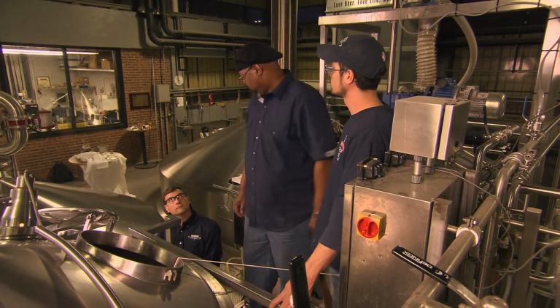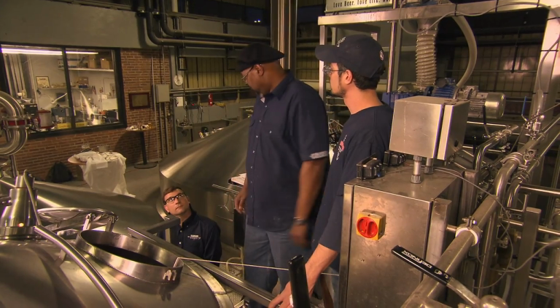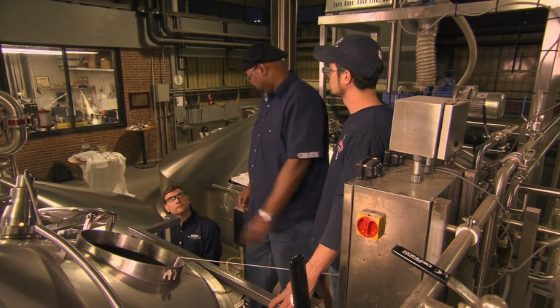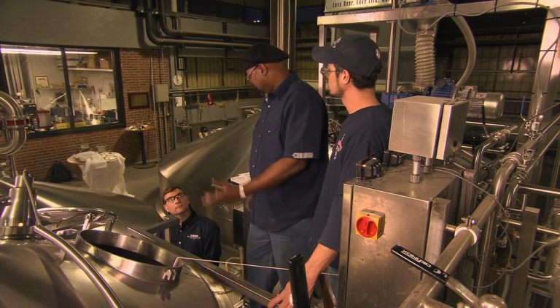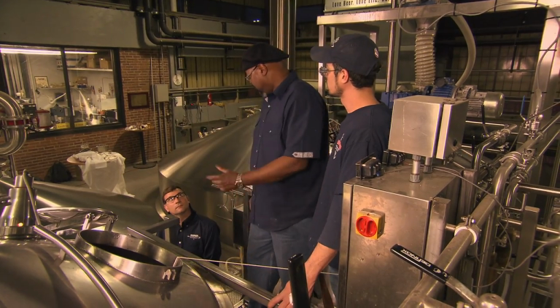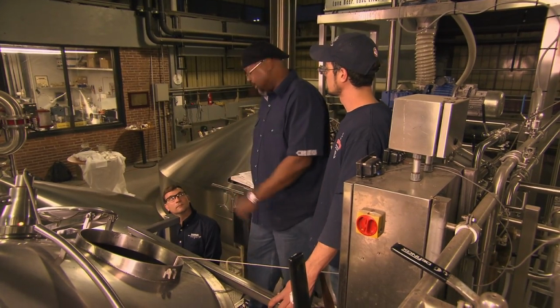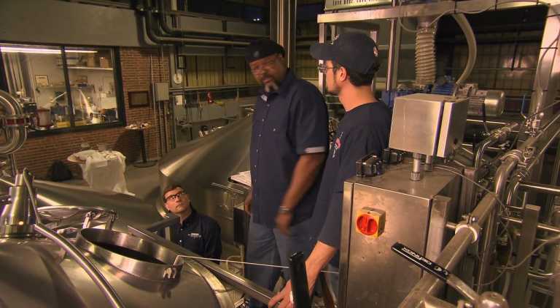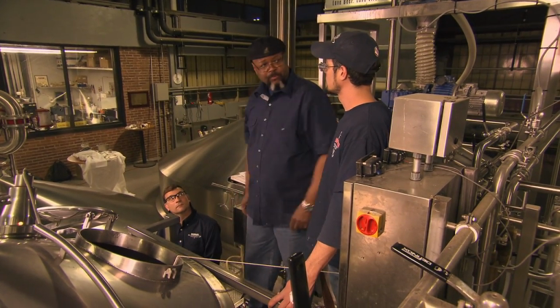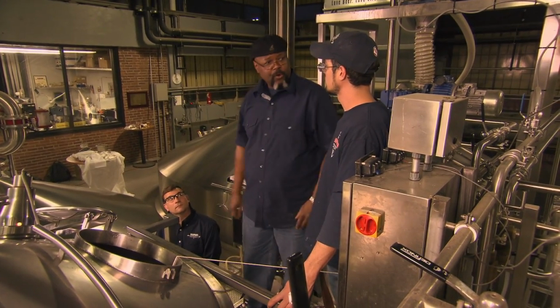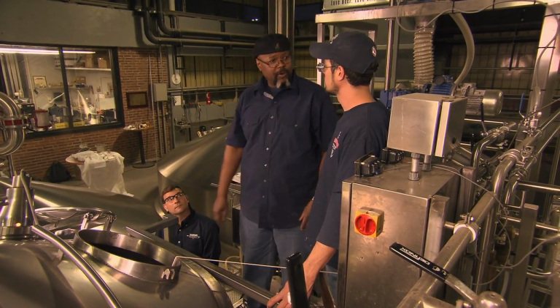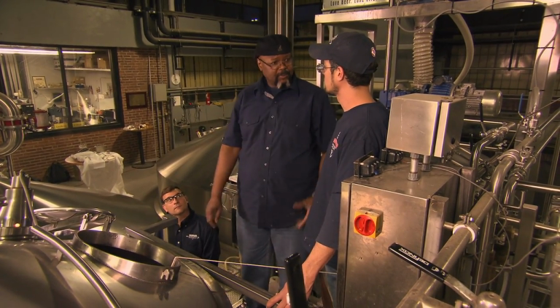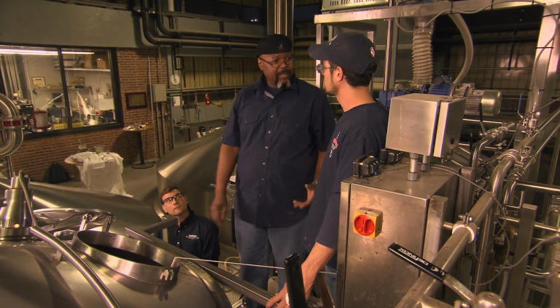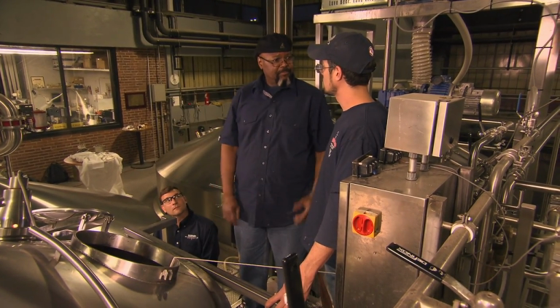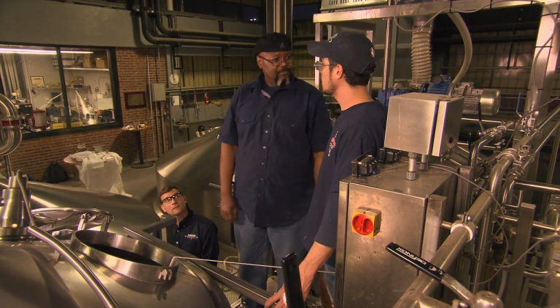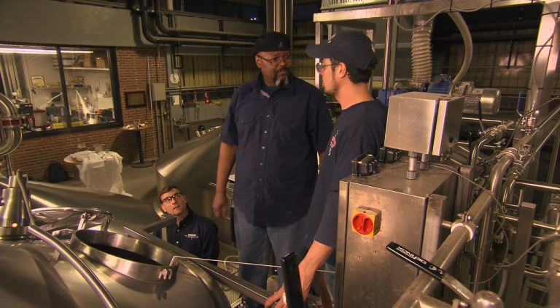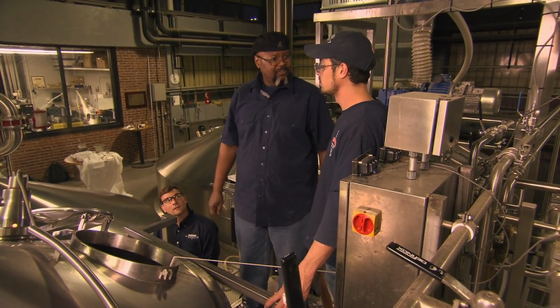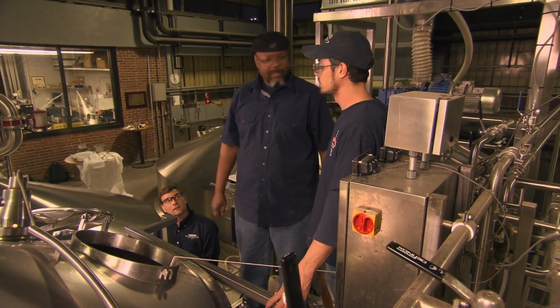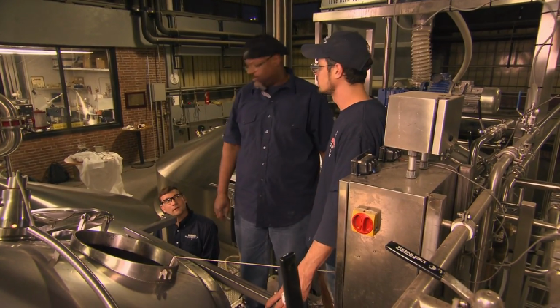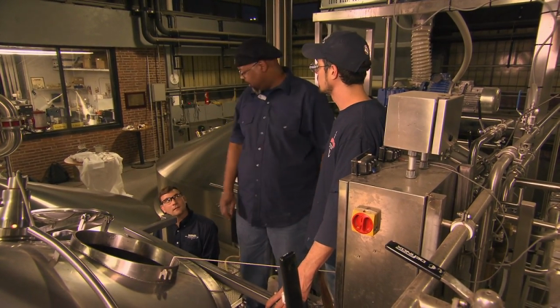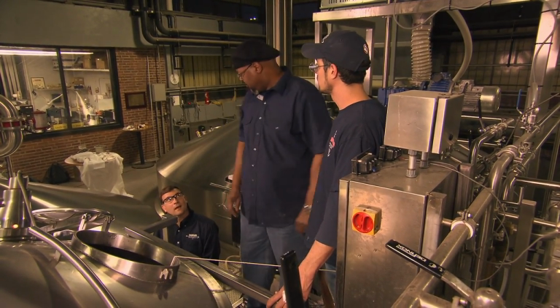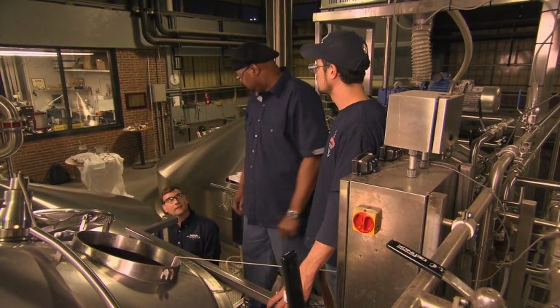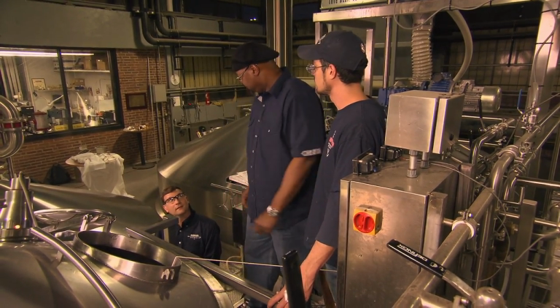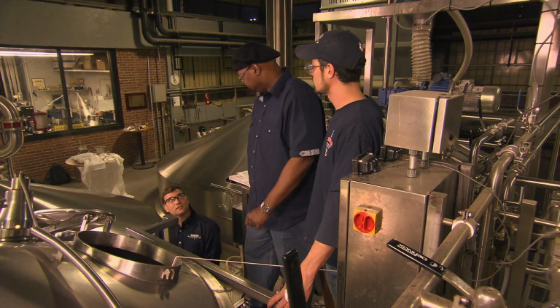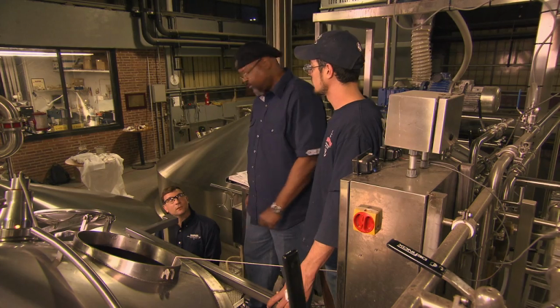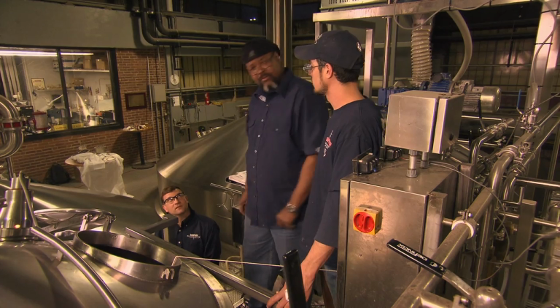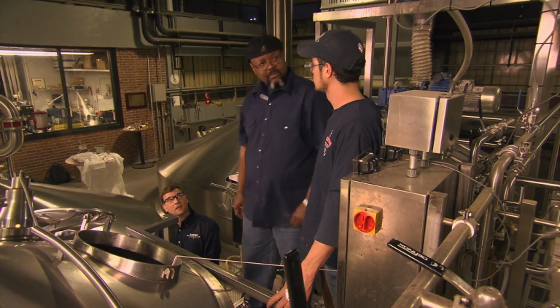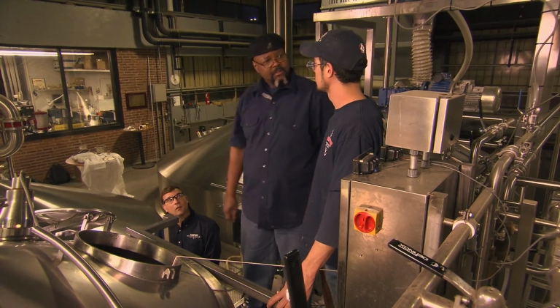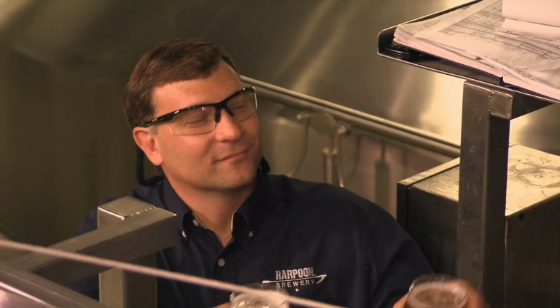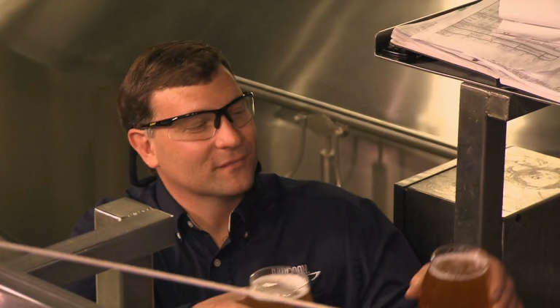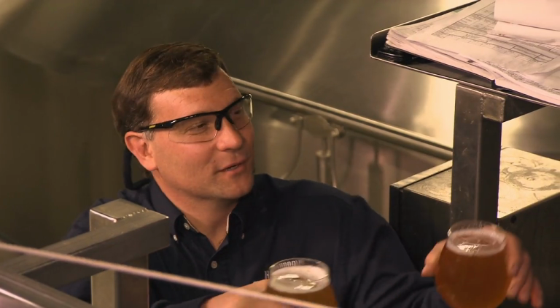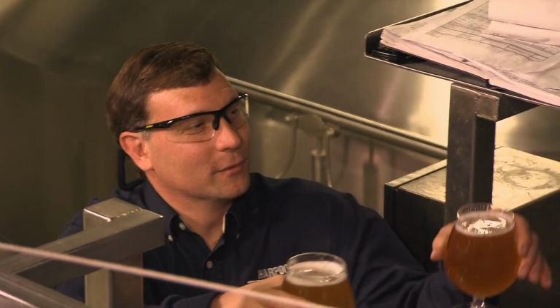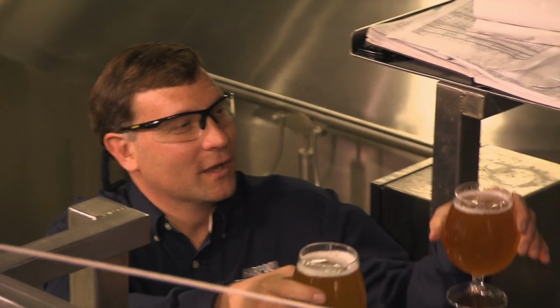You guys have made this before, right? Yeah, you did. Test batches, two weeks ago. Here we go.